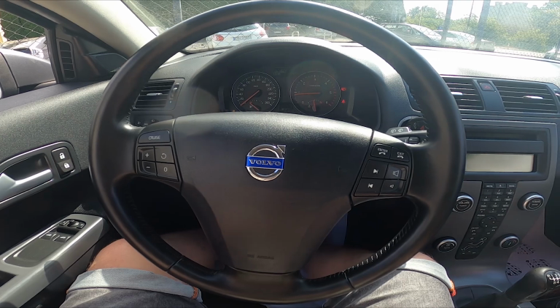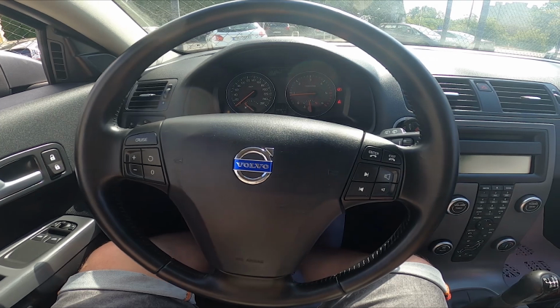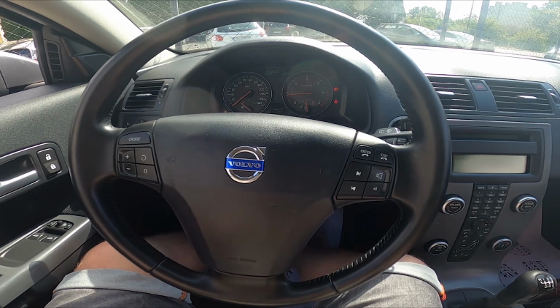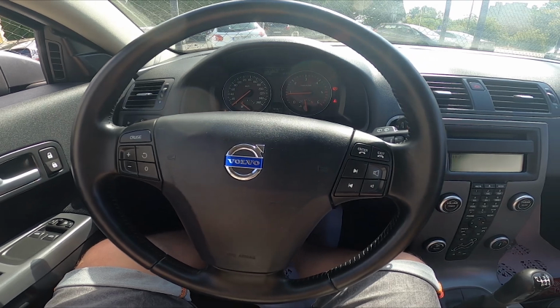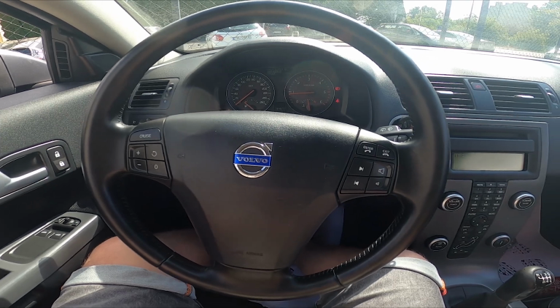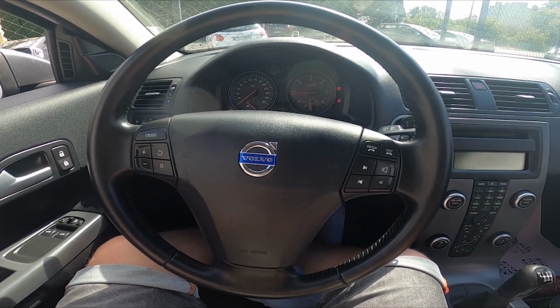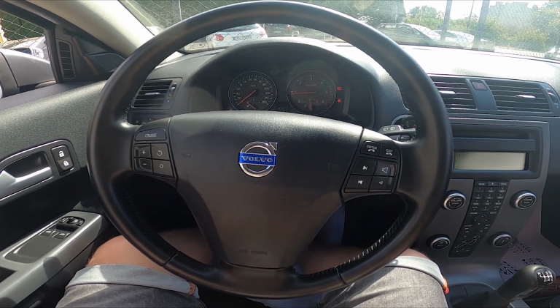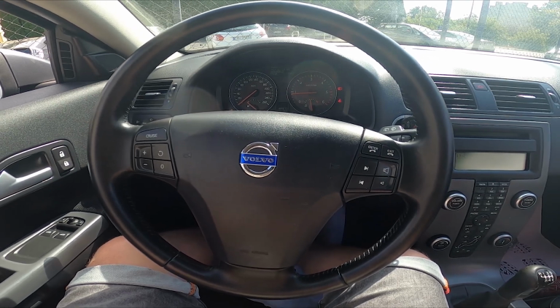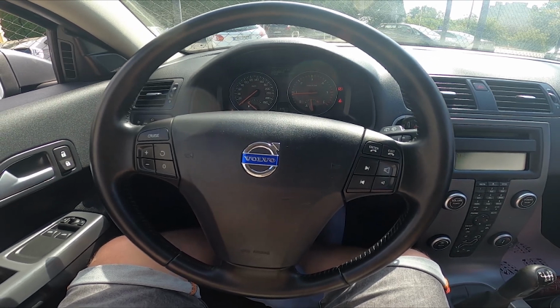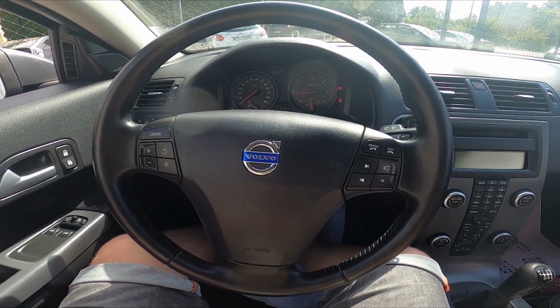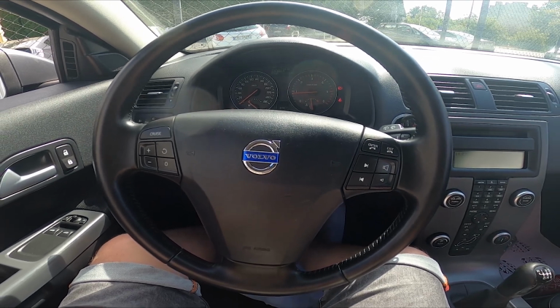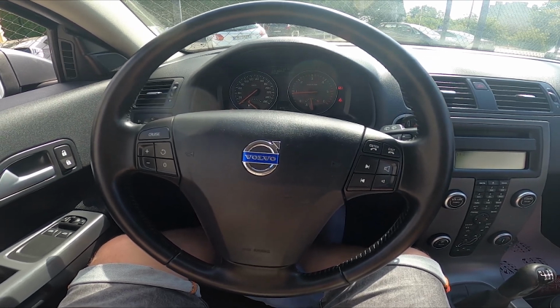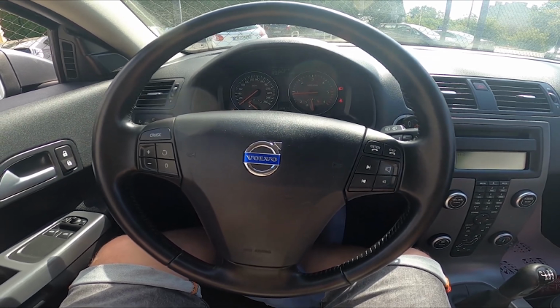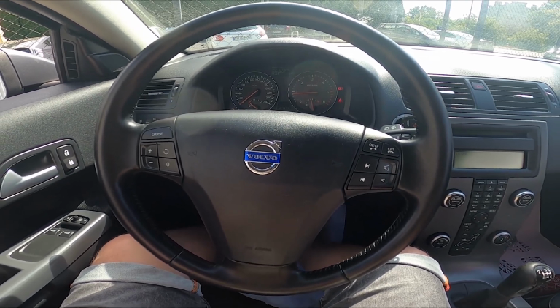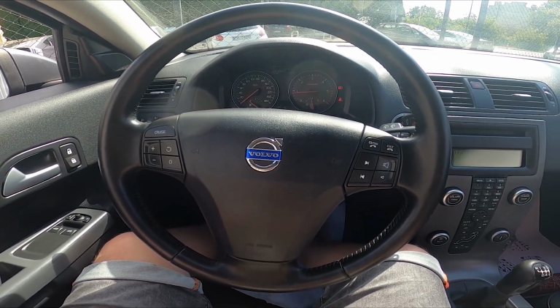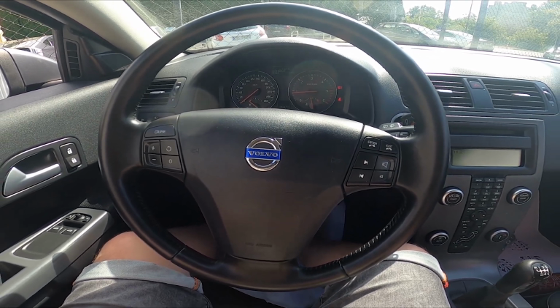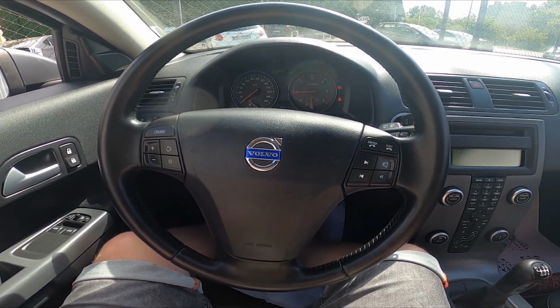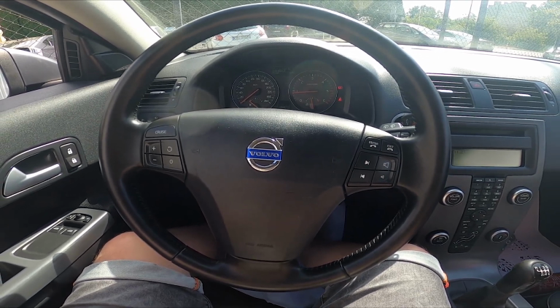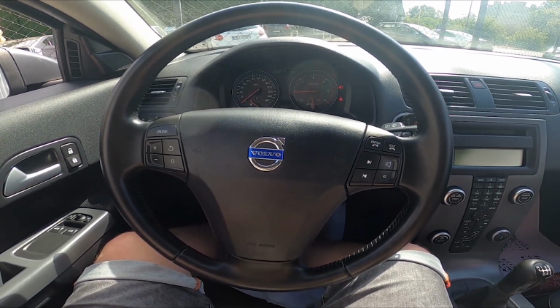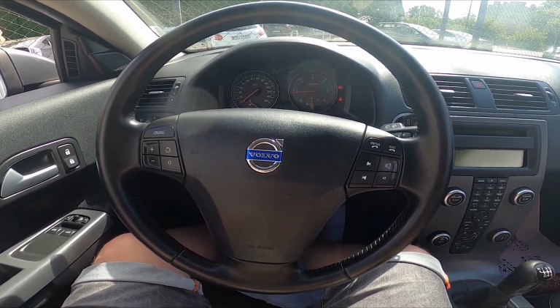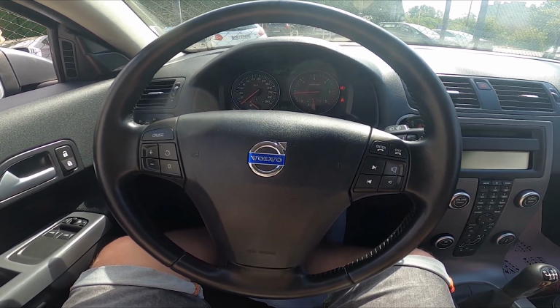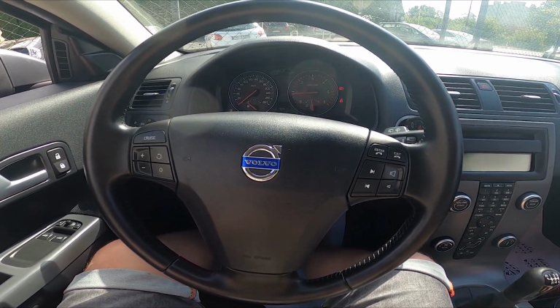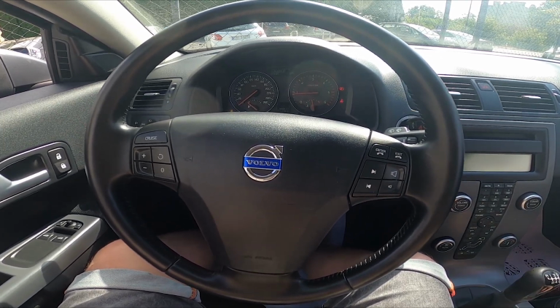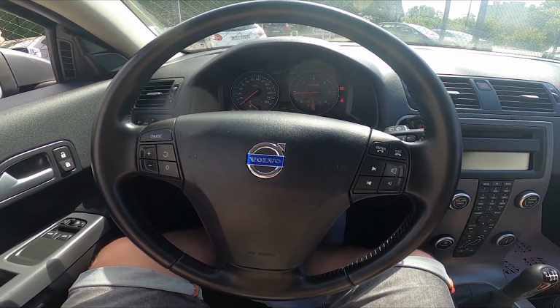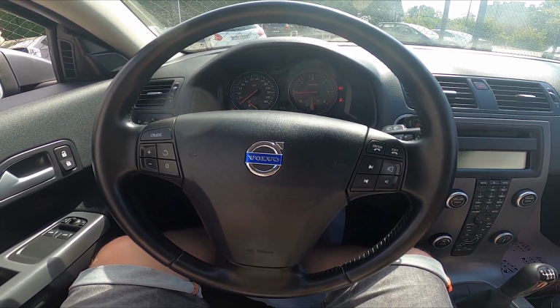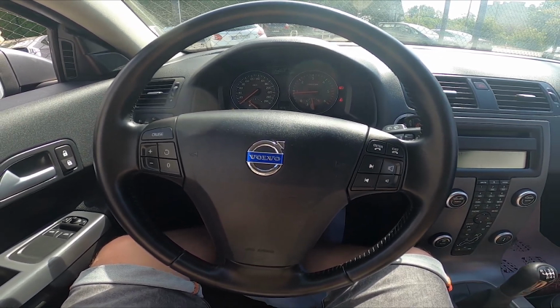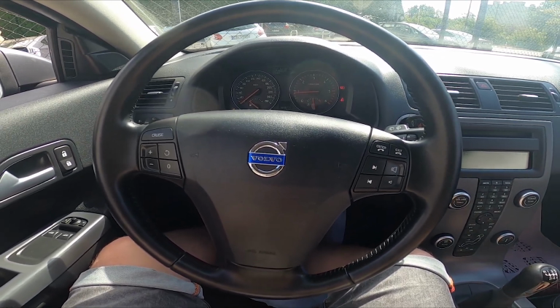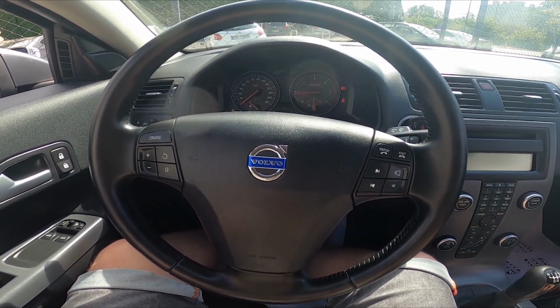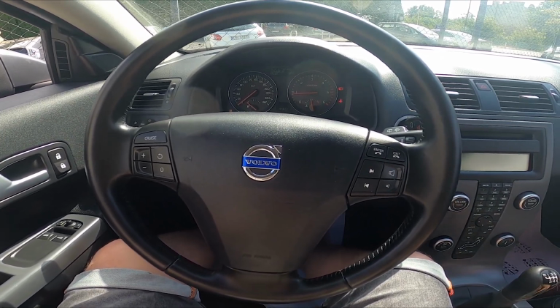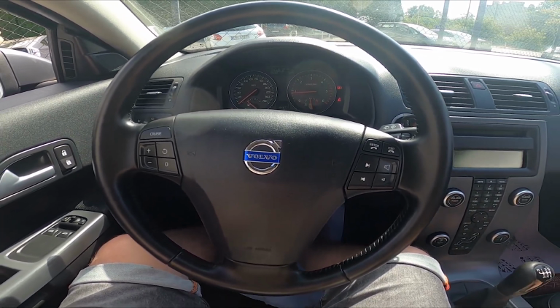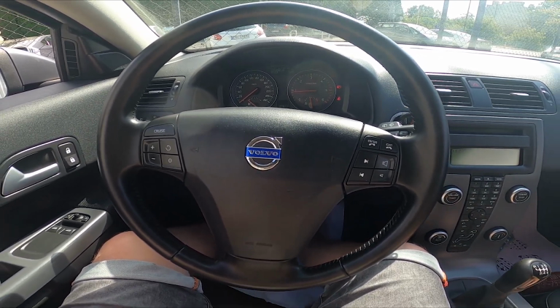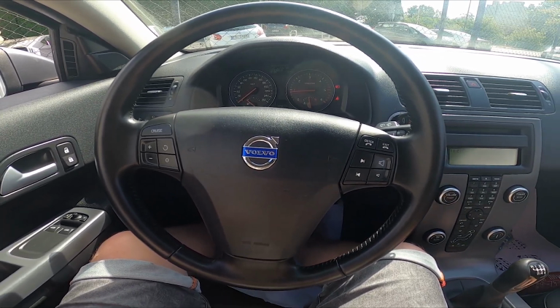Hello, today I'm in the Volvo C30. In this video I'll show you how to enable and disable rear windshield heating.